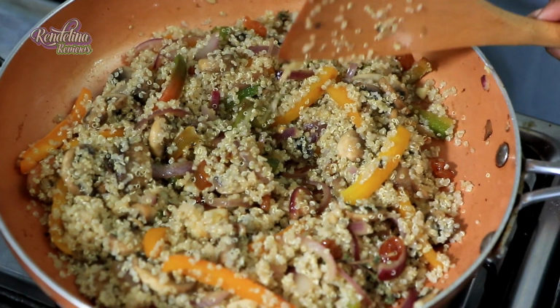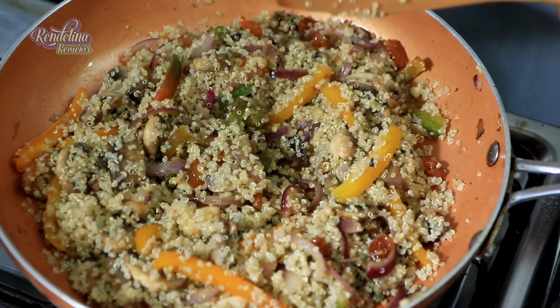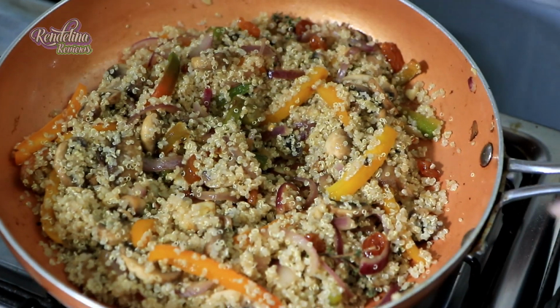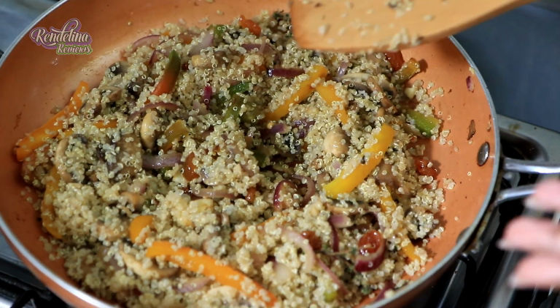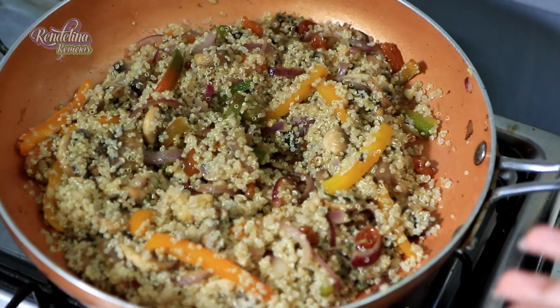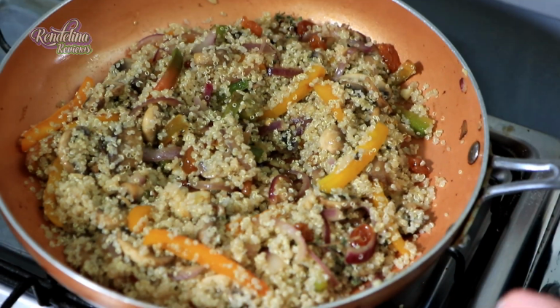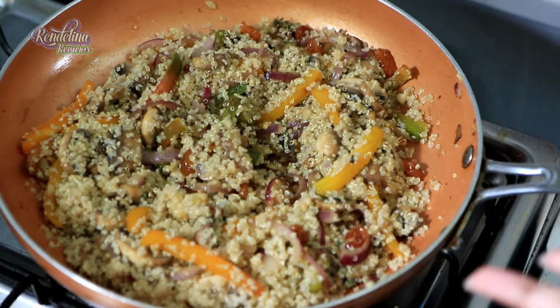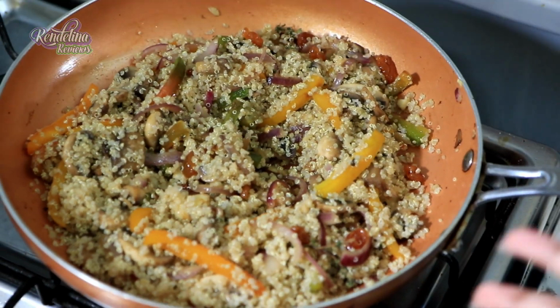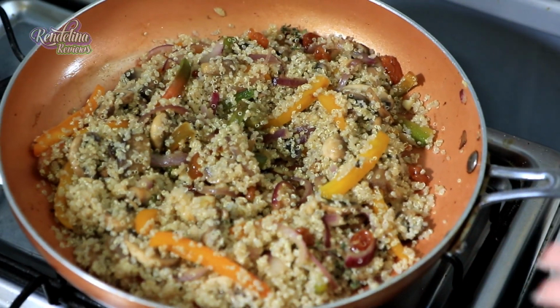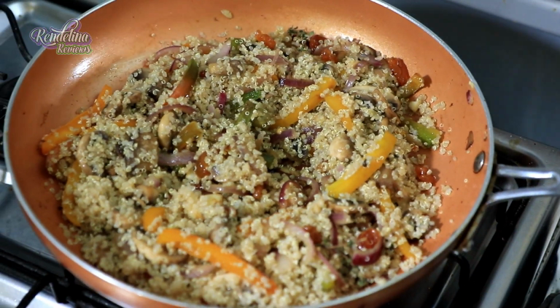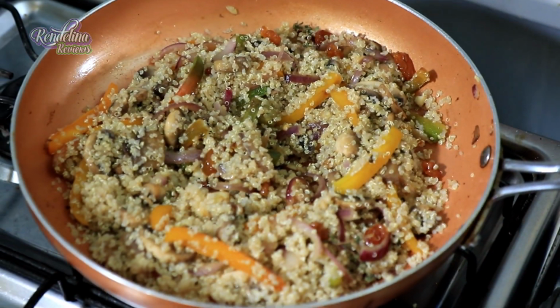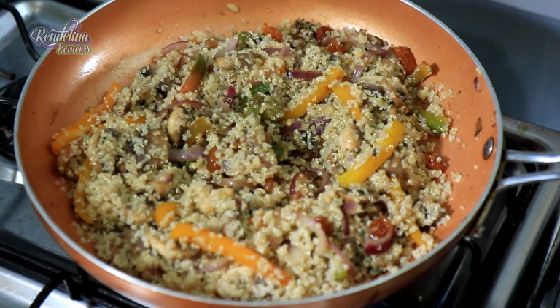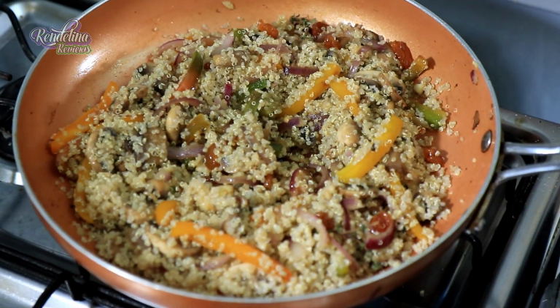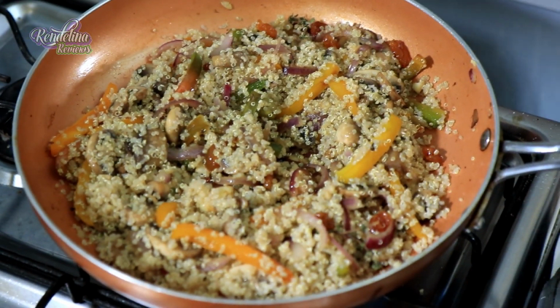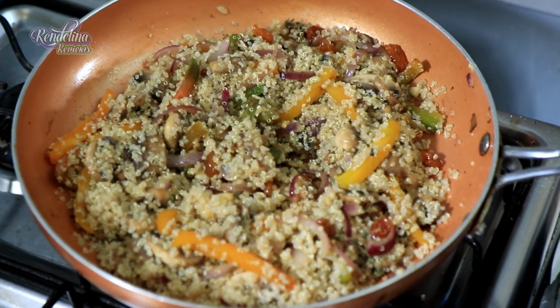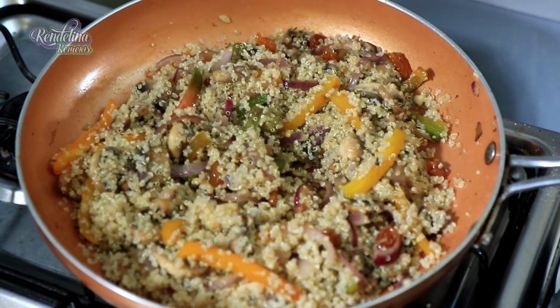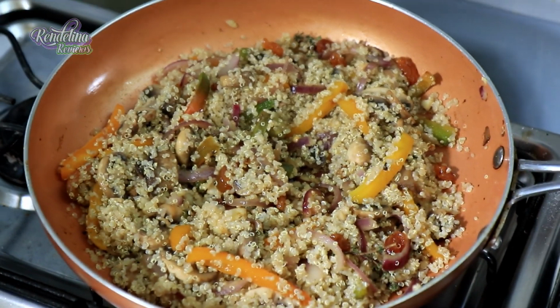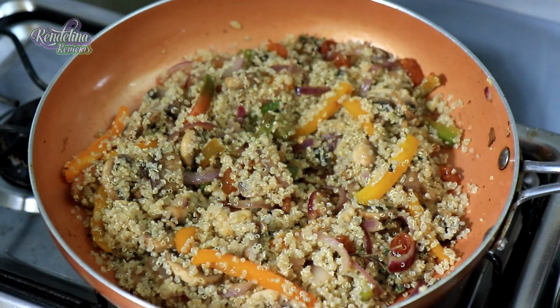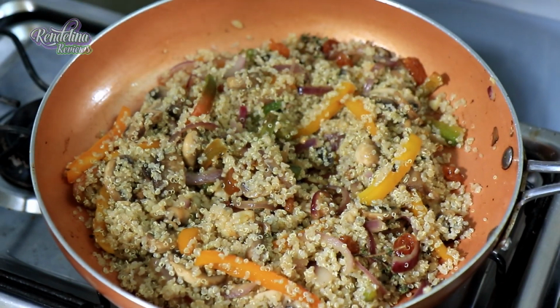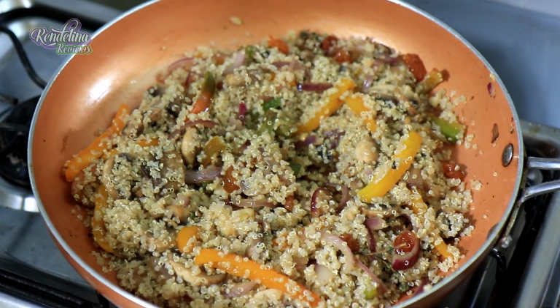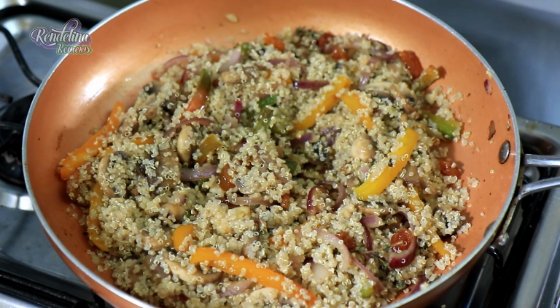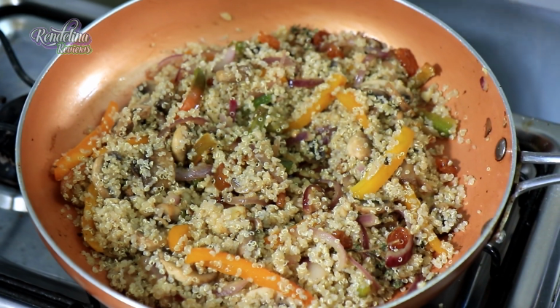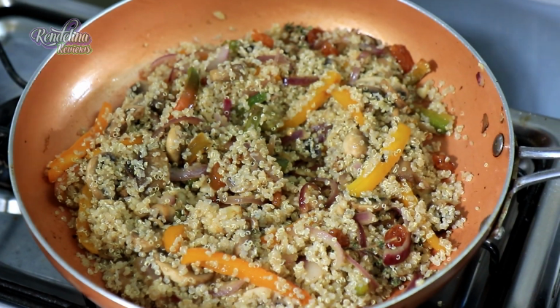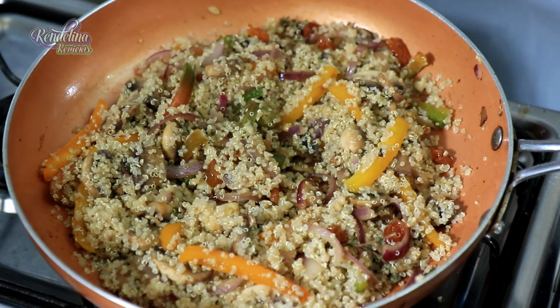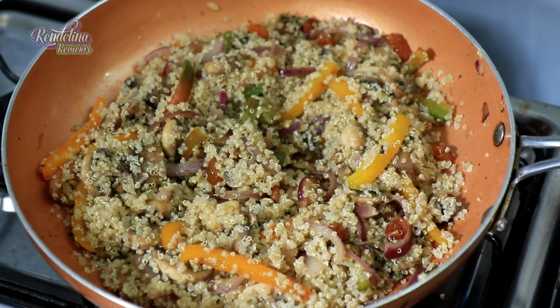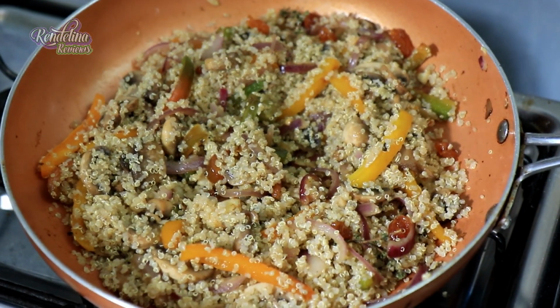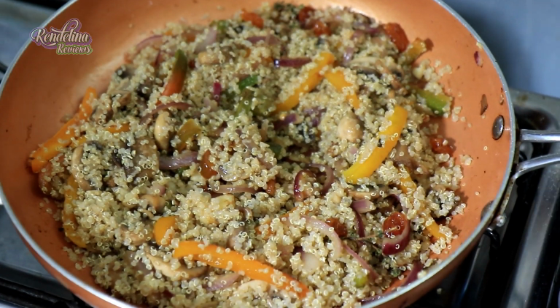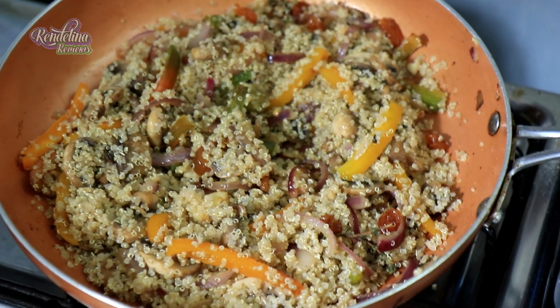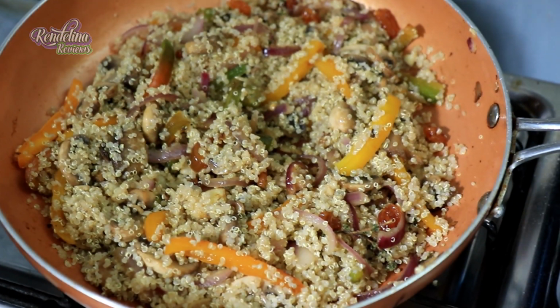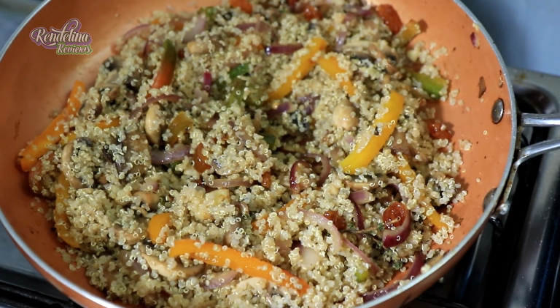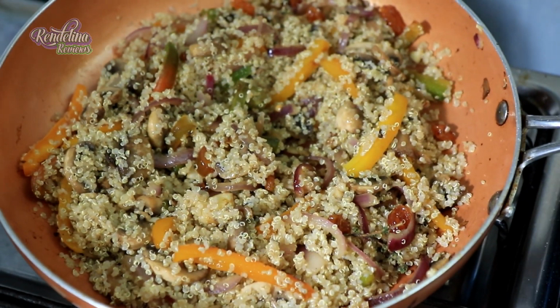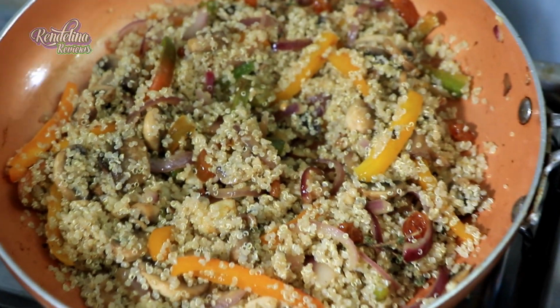You could also boil the quinoa a day in advance if you're preparing this dish for a crowd.